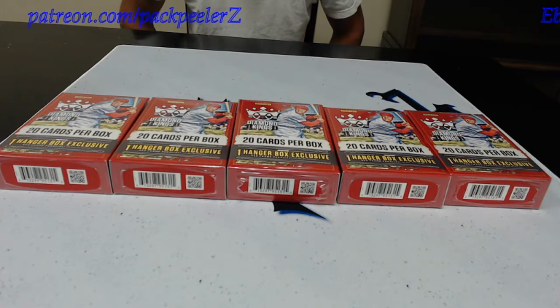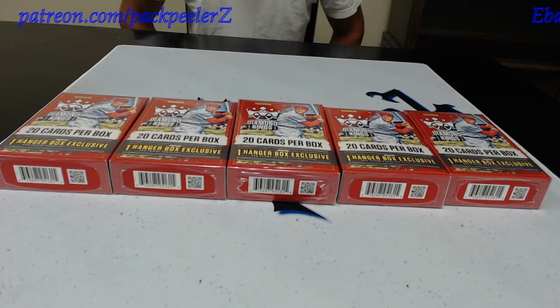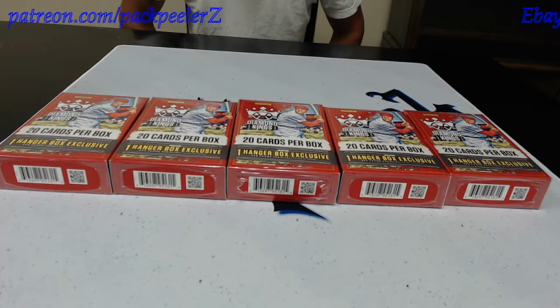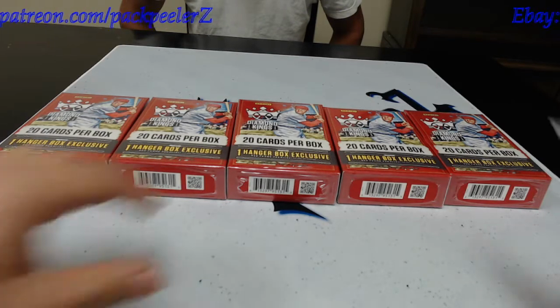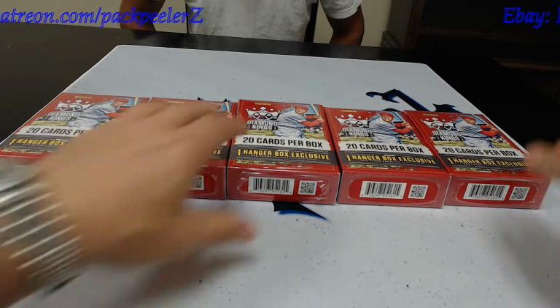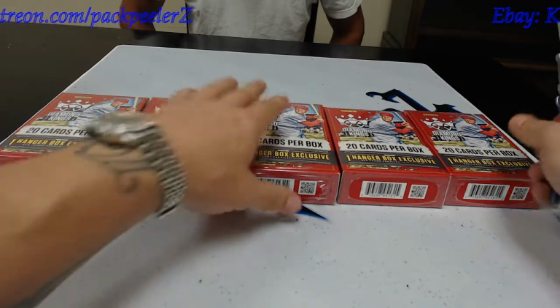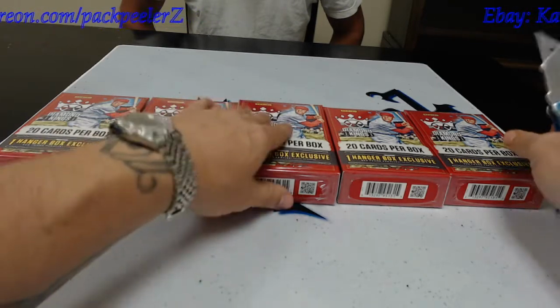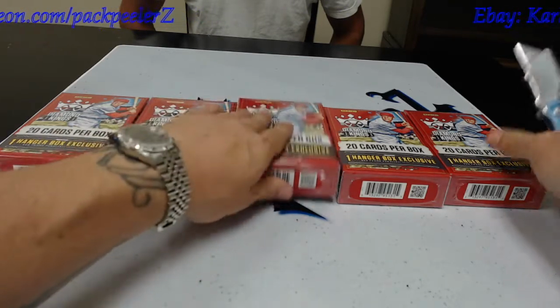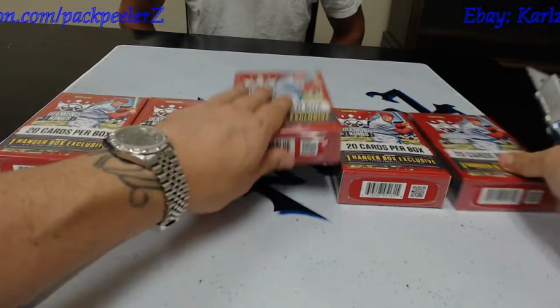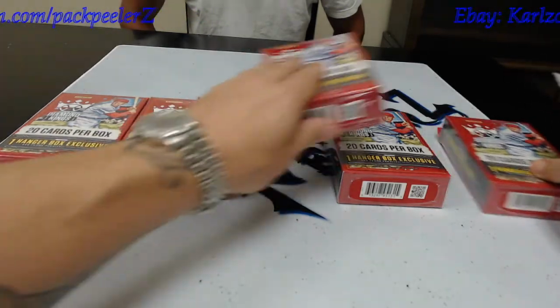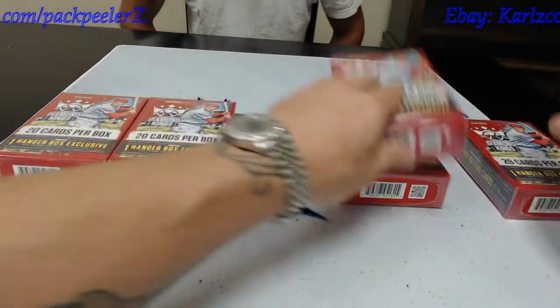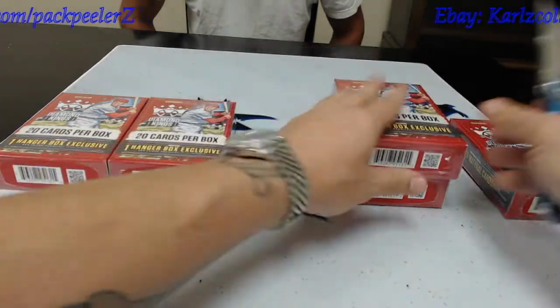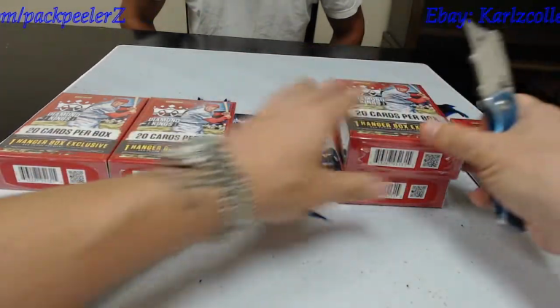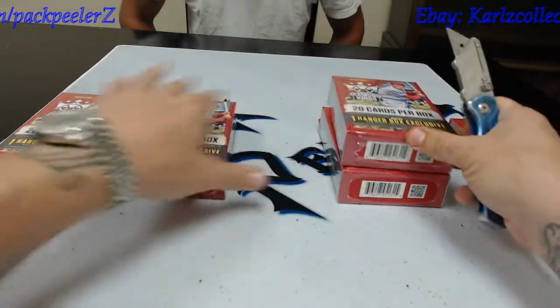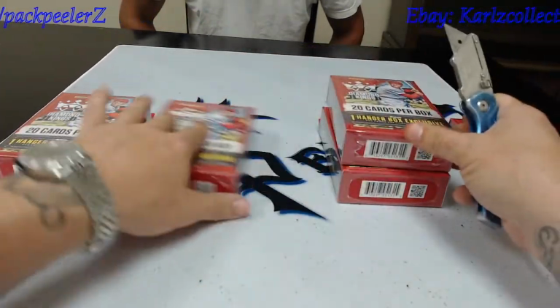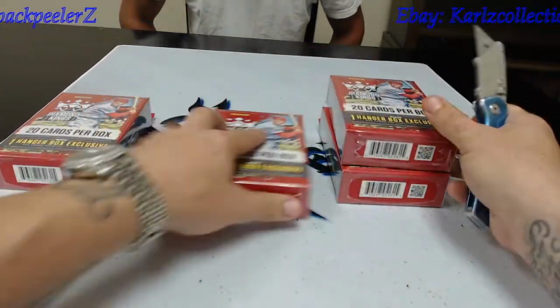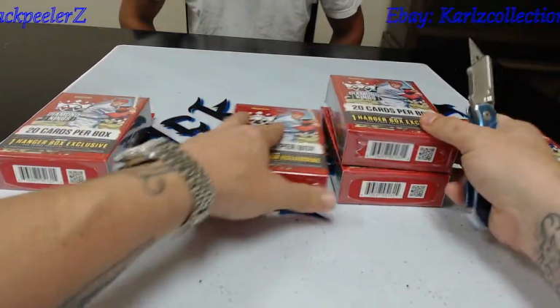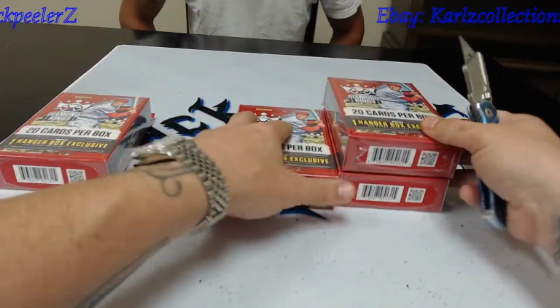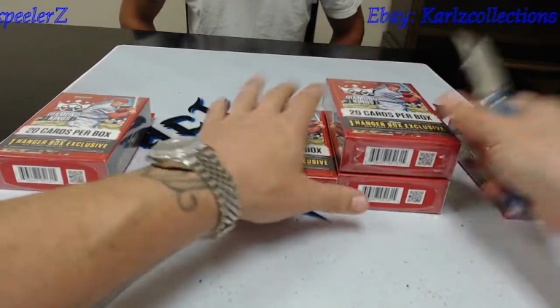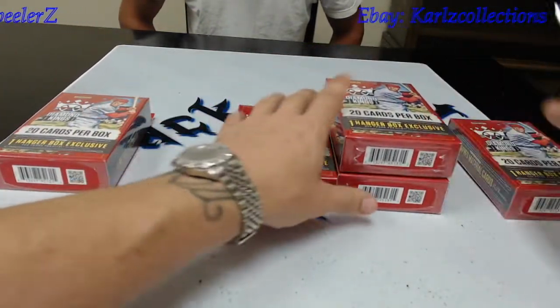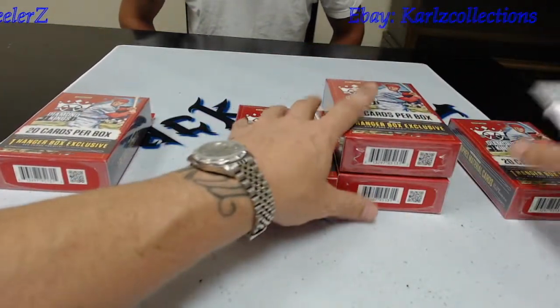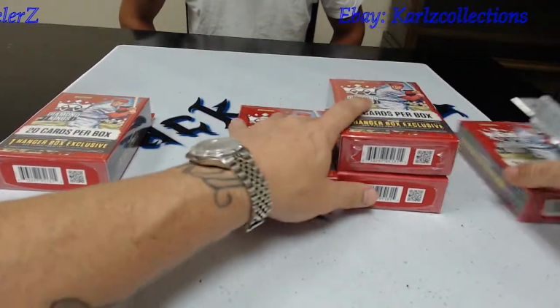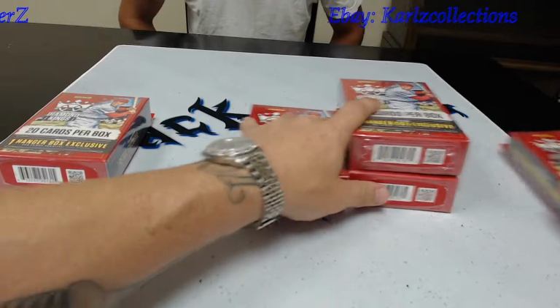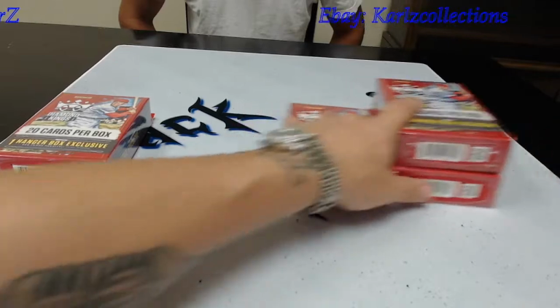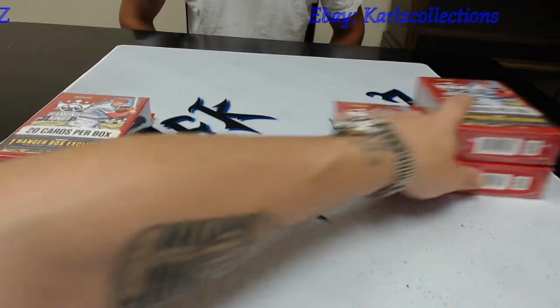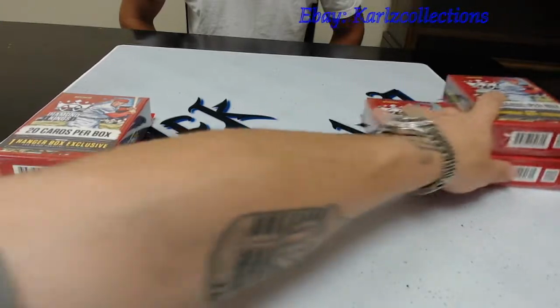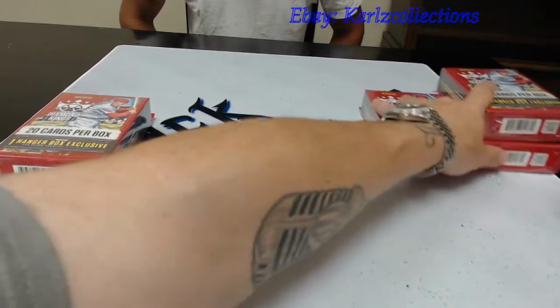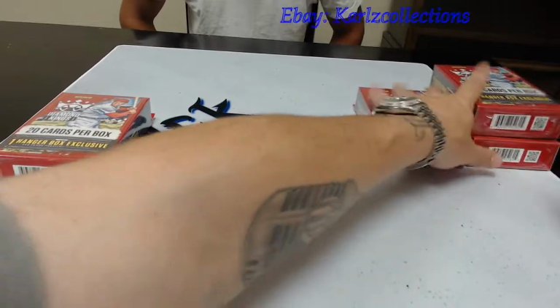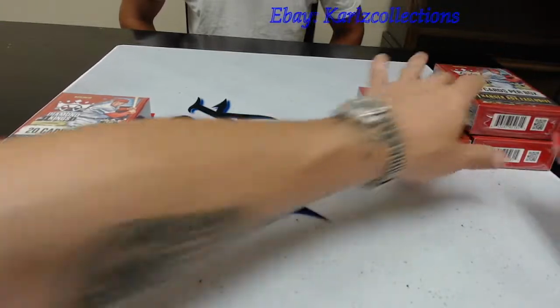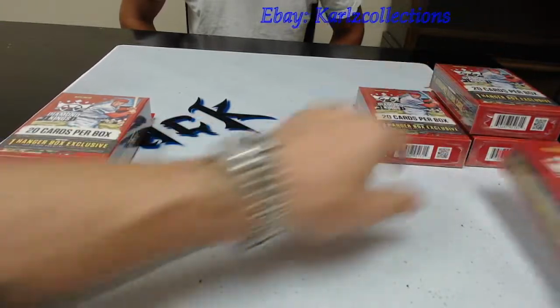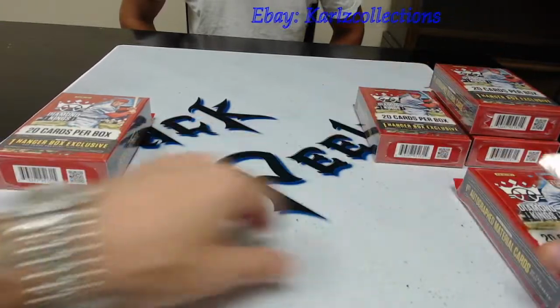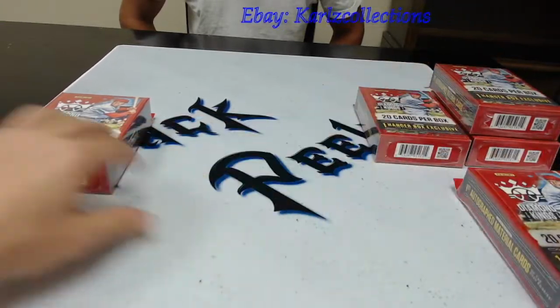We got five of them total, spent a pretty penny on these bad boys, but I want to kind of see what comes out of them.